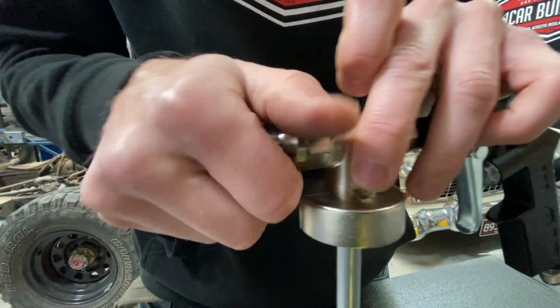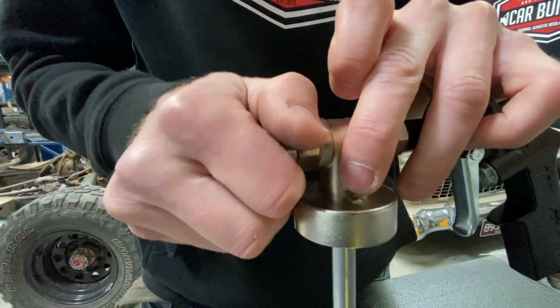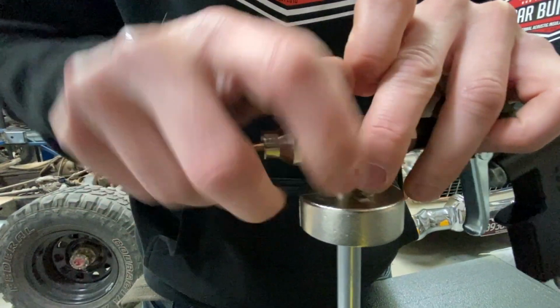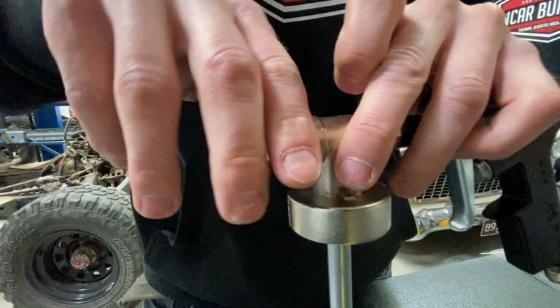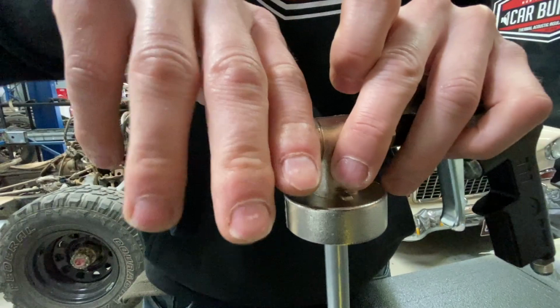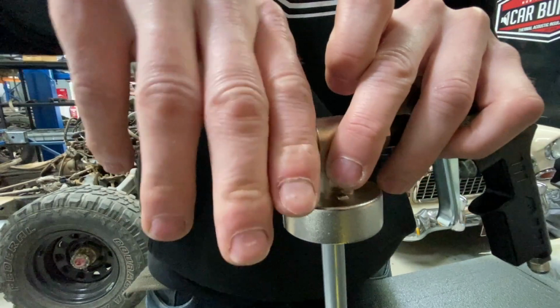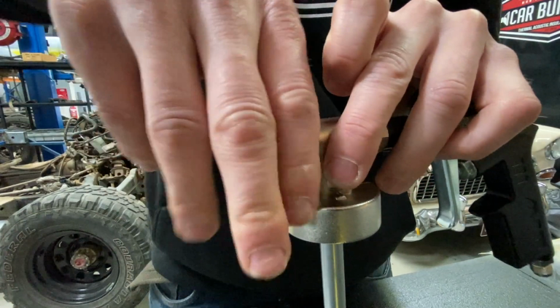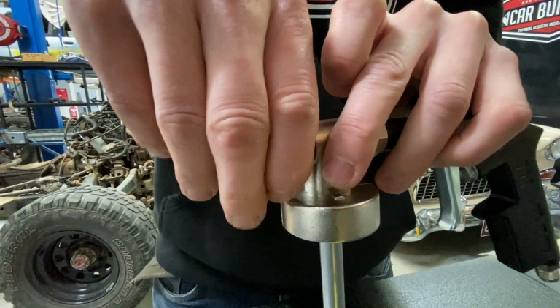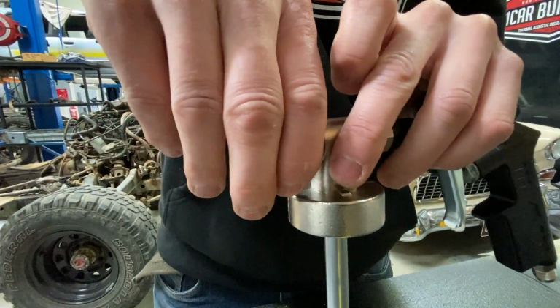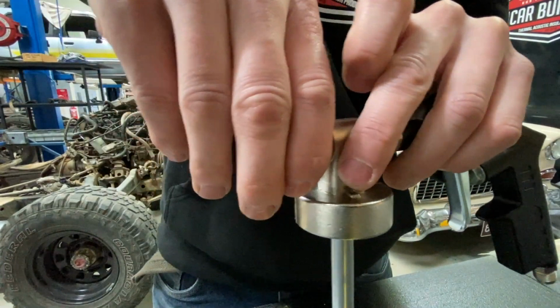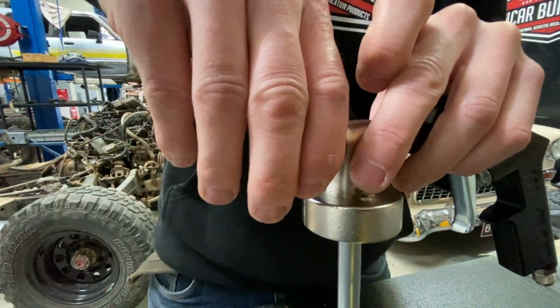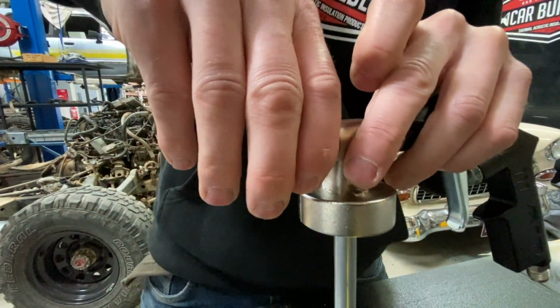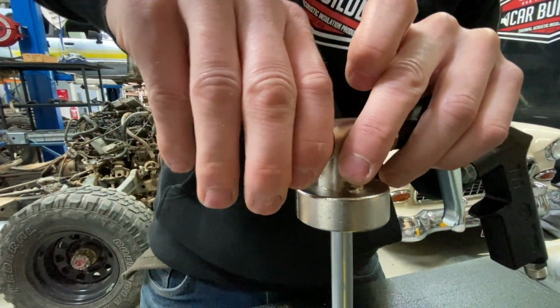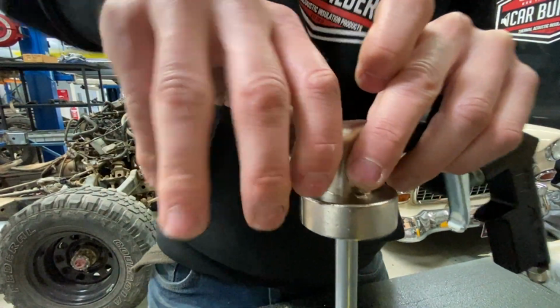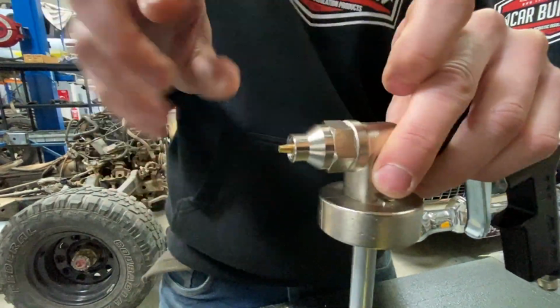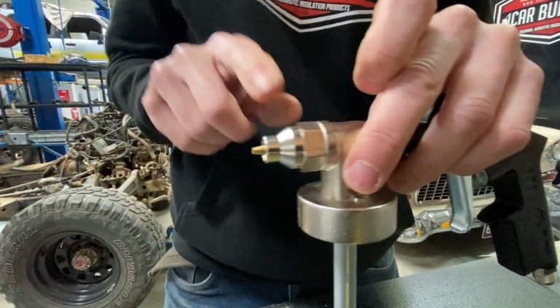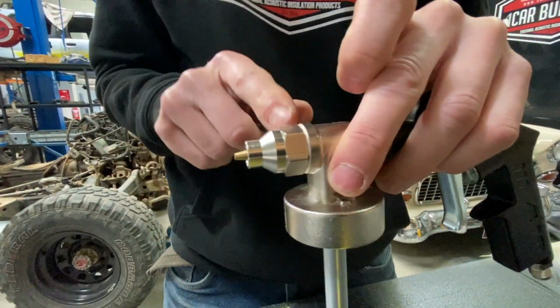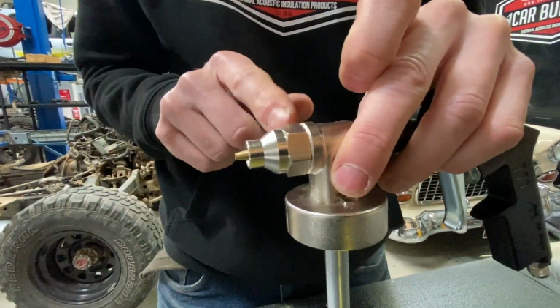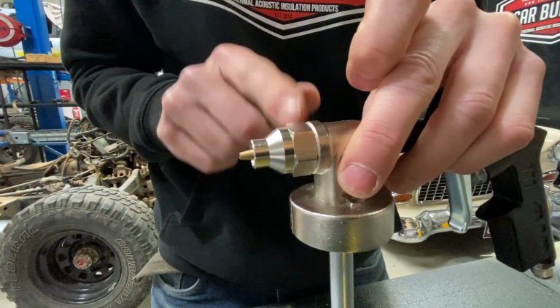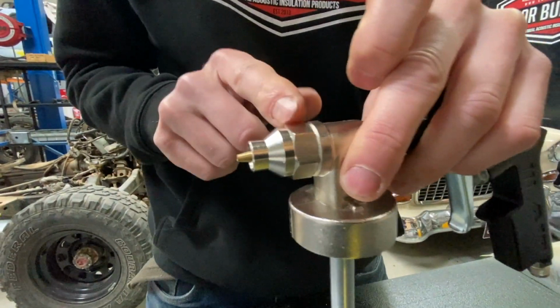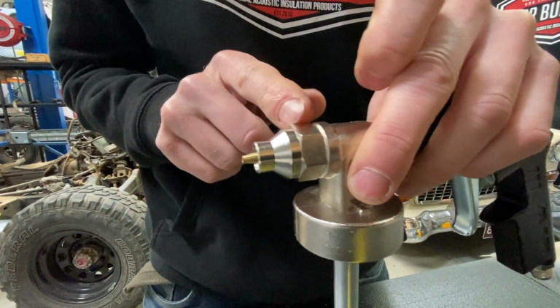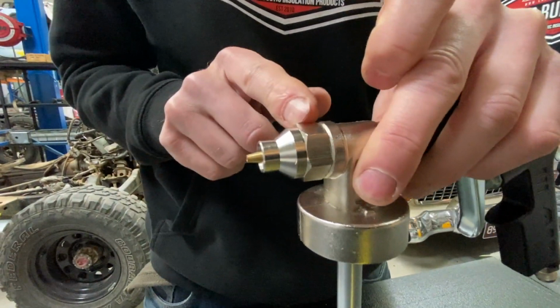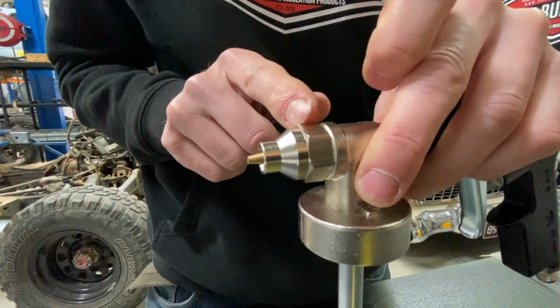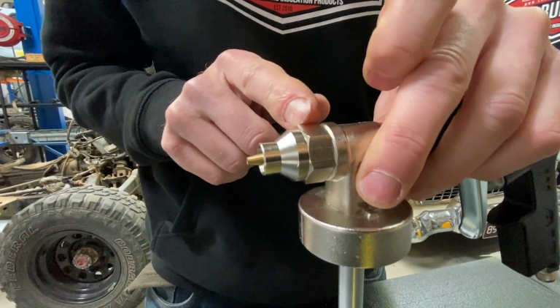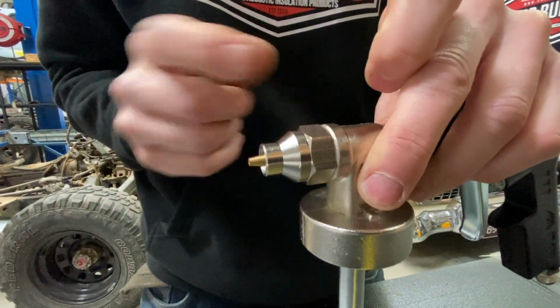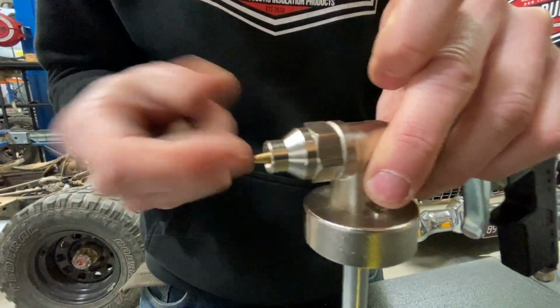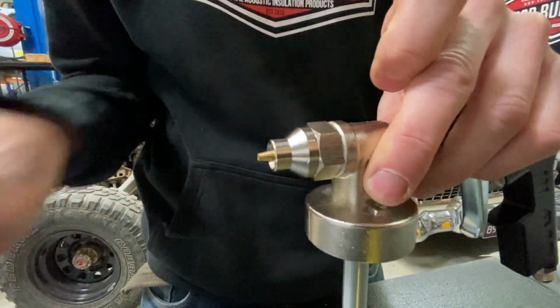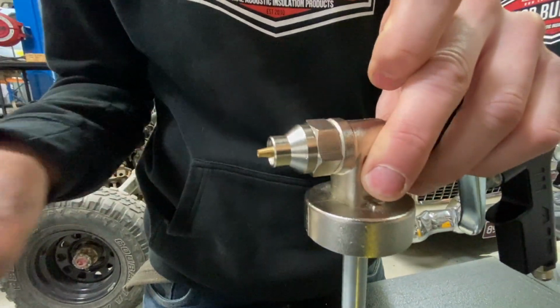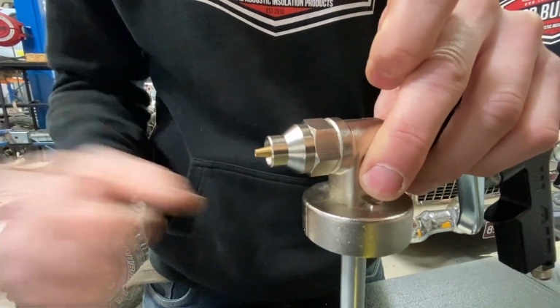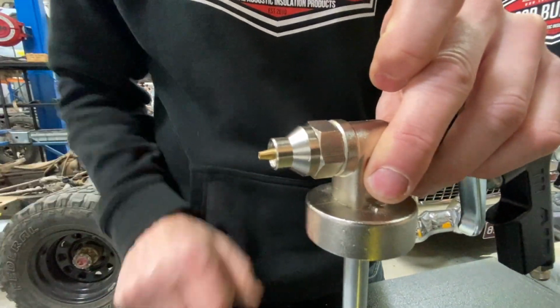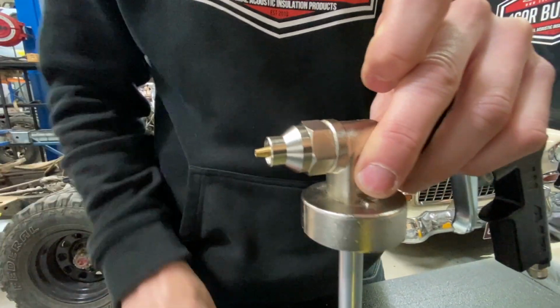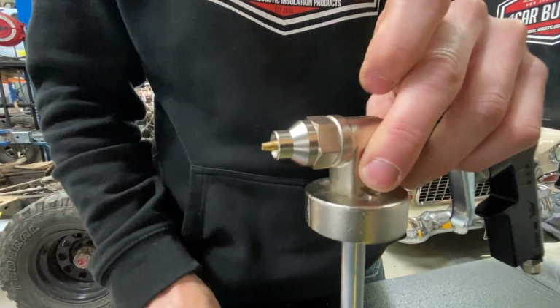The other thing when you come to washing it out is you're going to need a spanner — undo that guy off and put it in the gun wash.